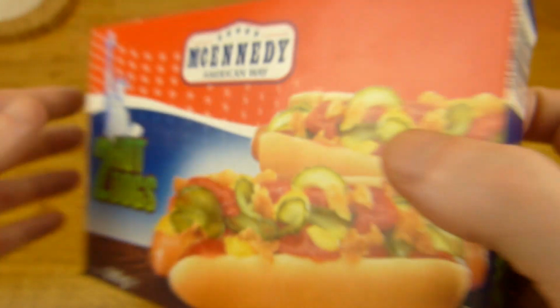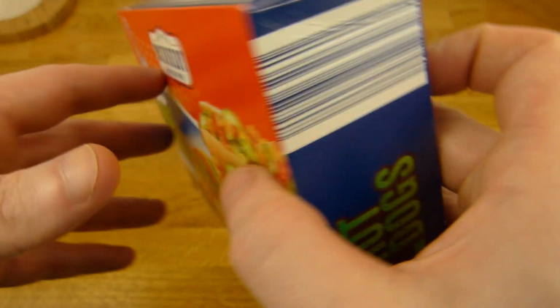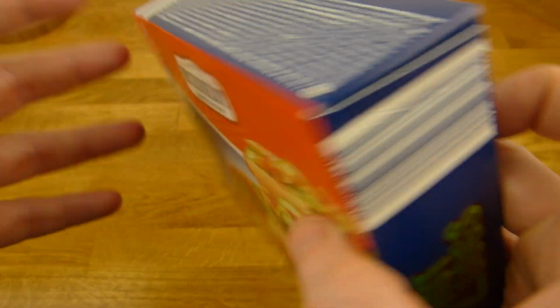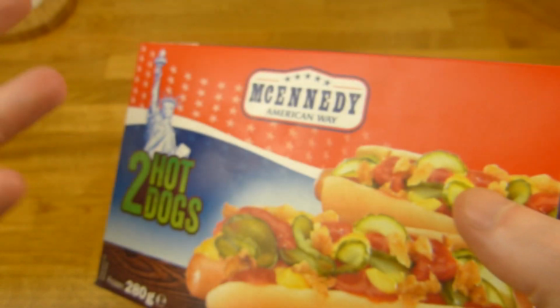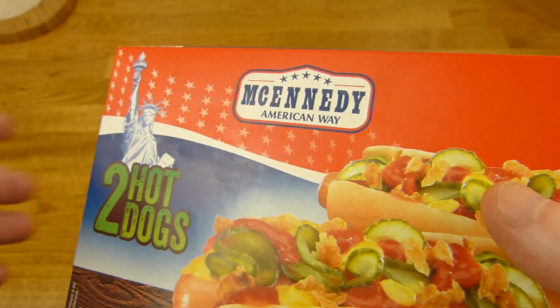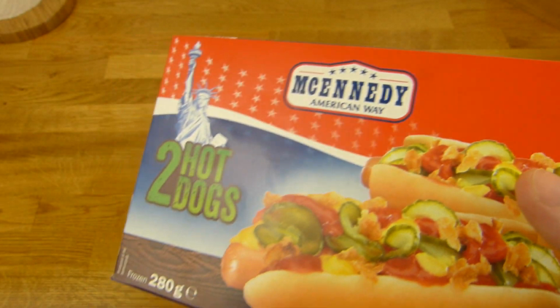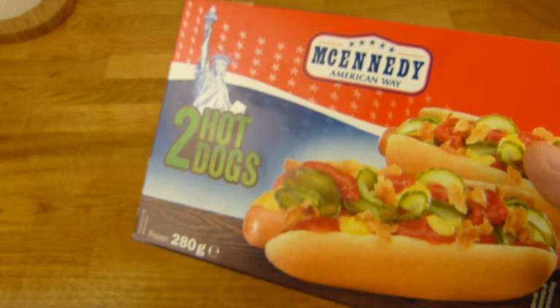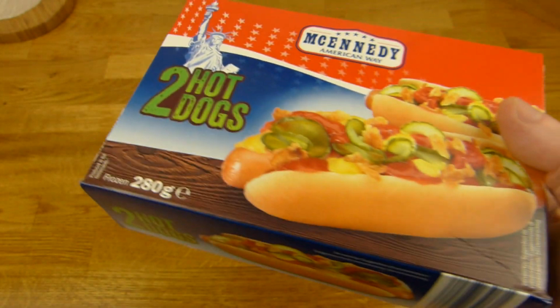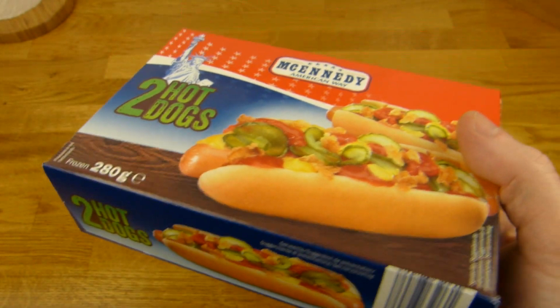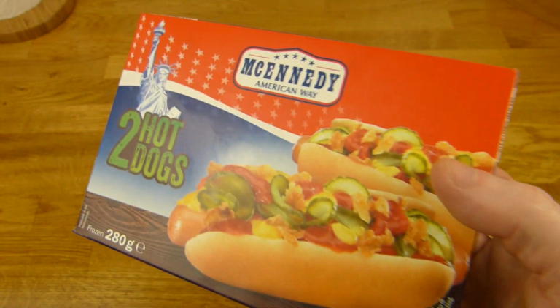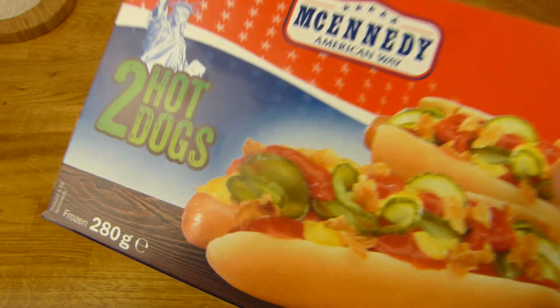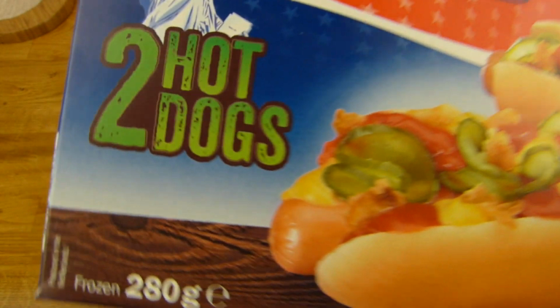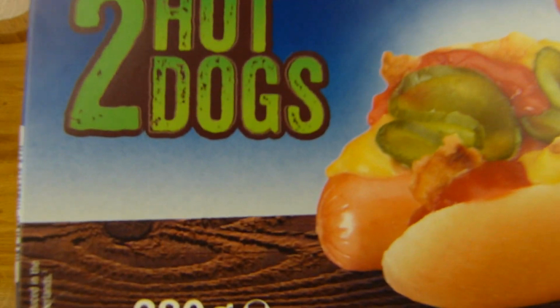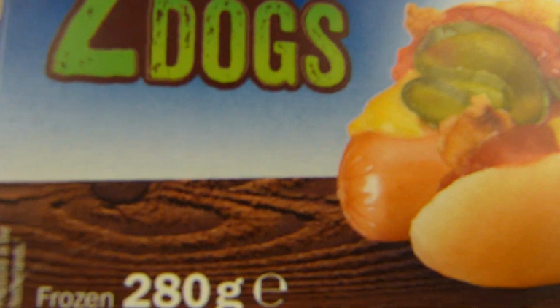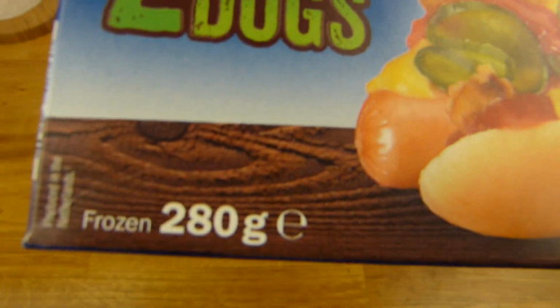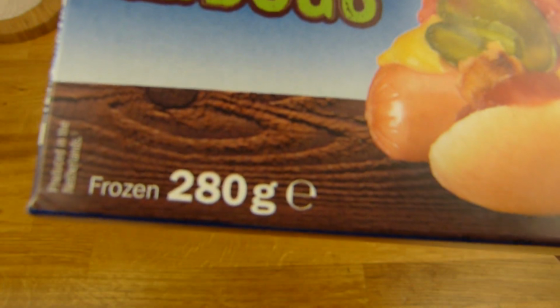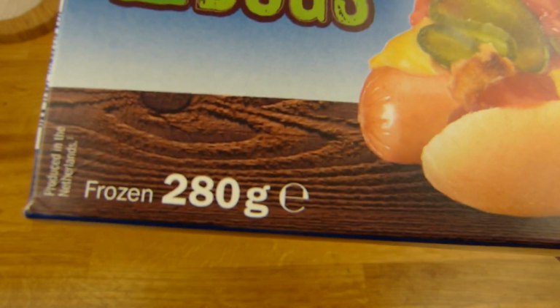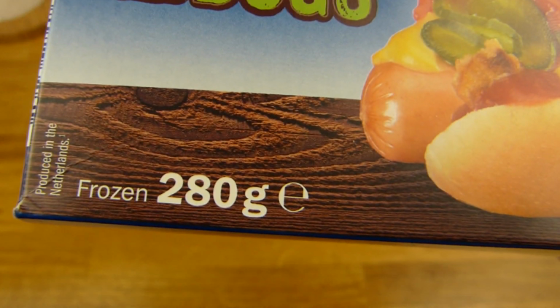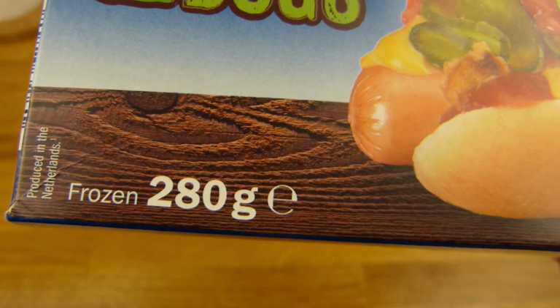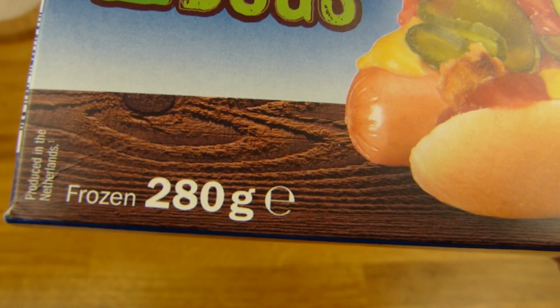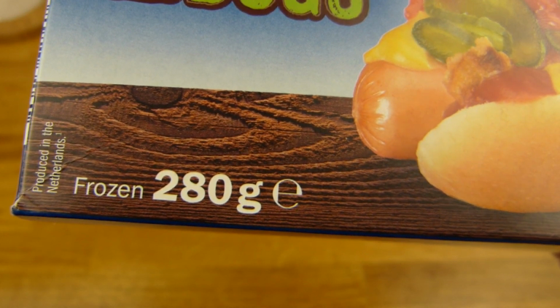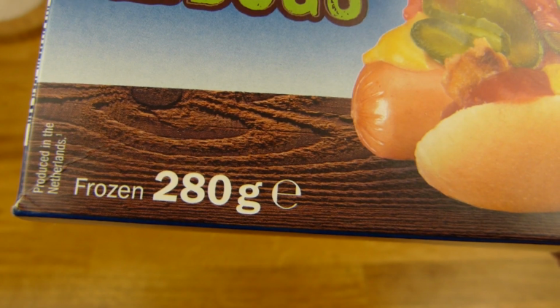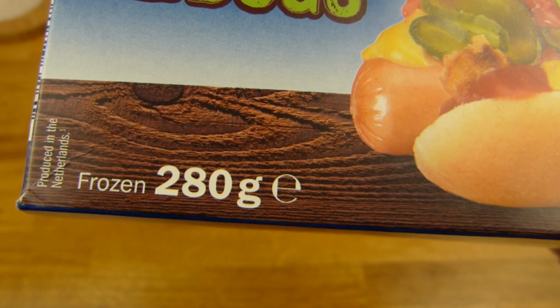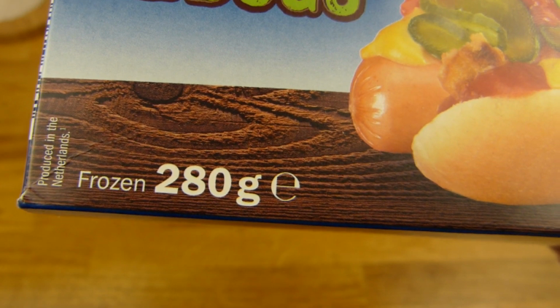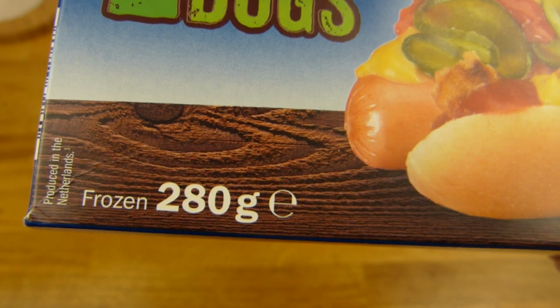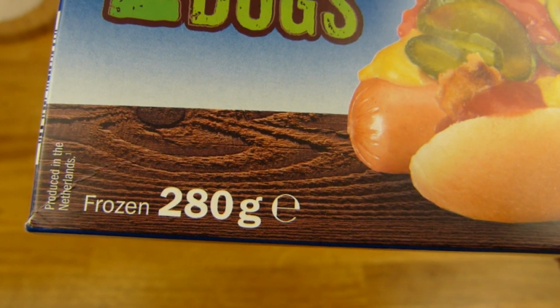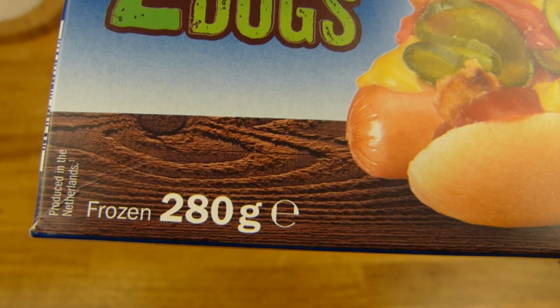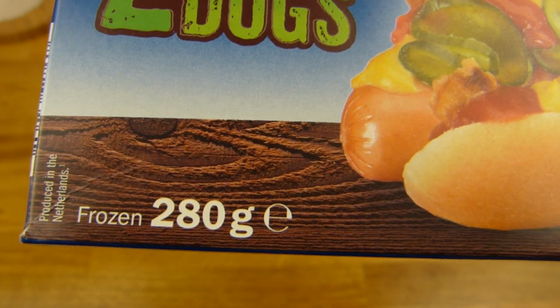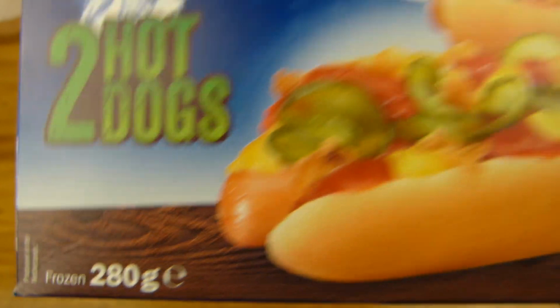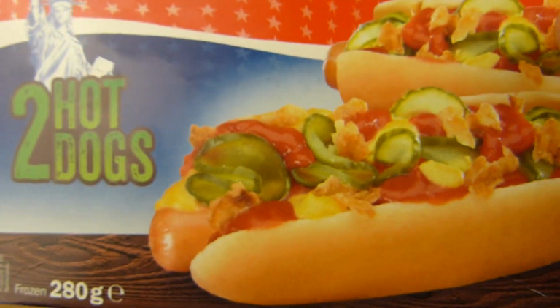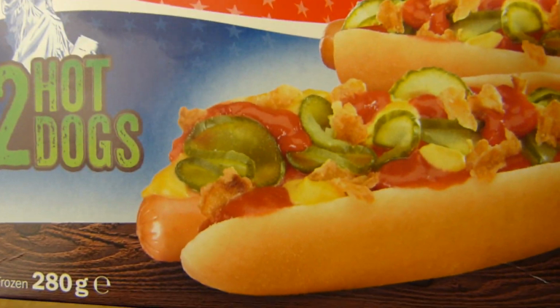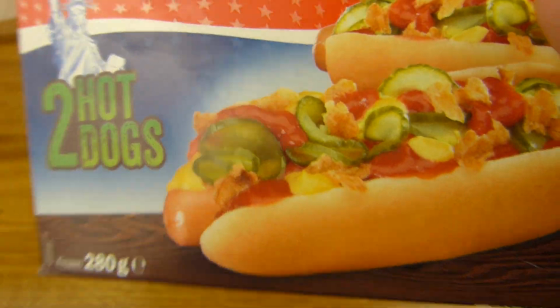Lidl stuff. Price: 1 euro 79, 280 gram frozen. So 140 grams each, I guess.